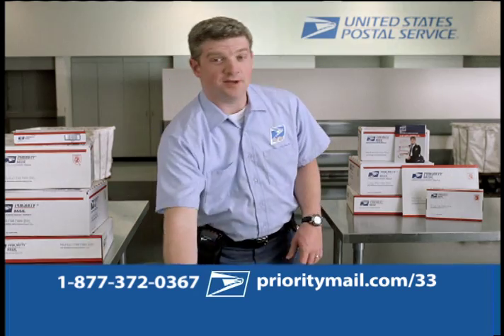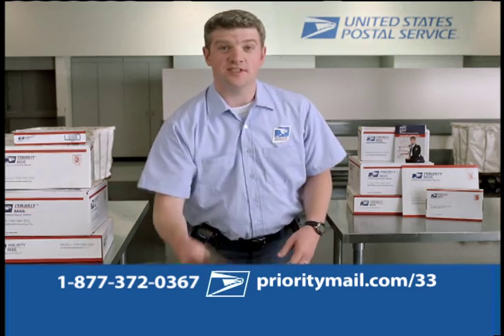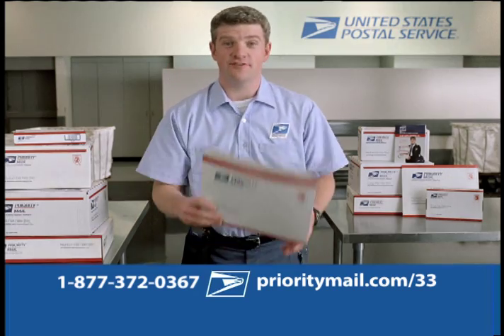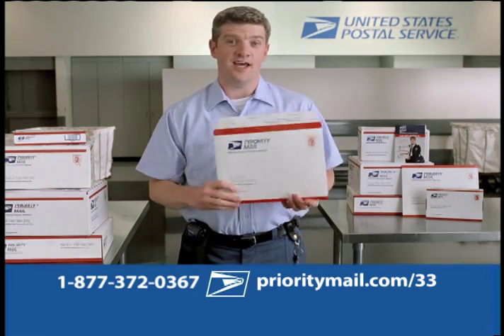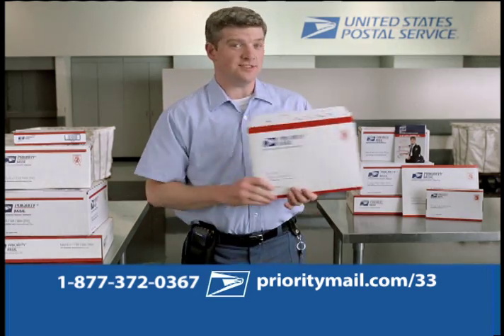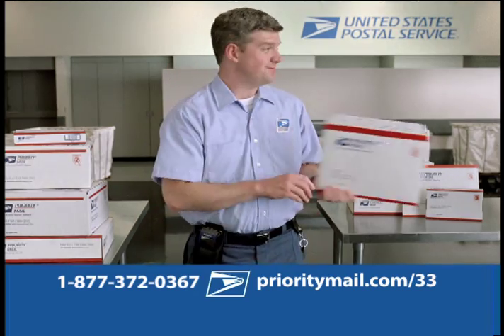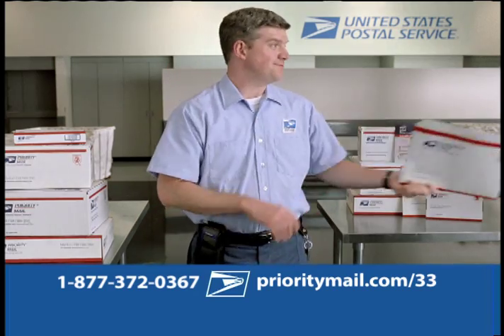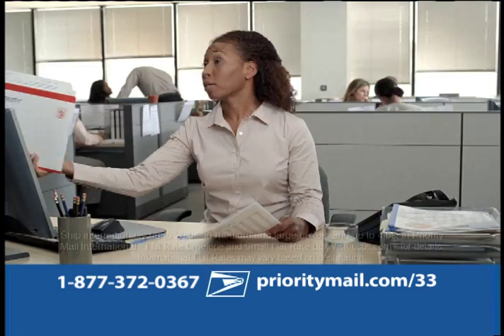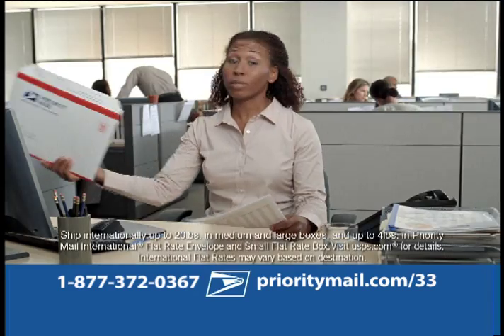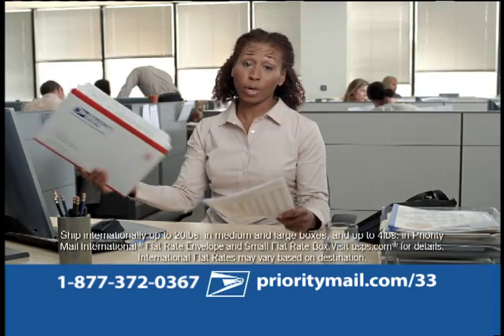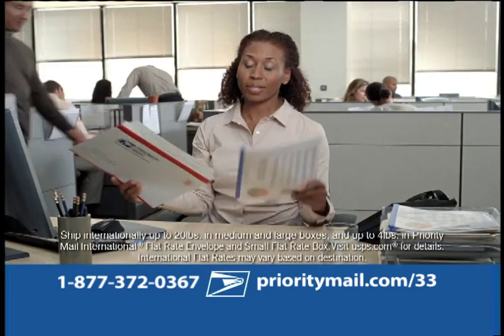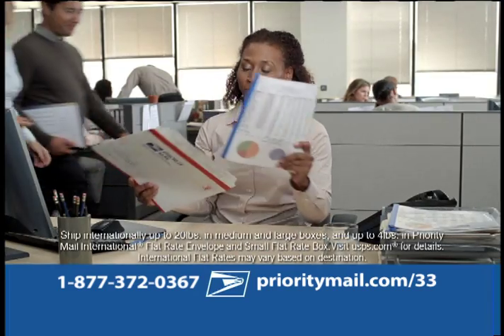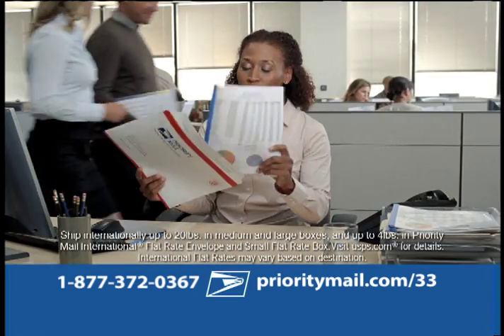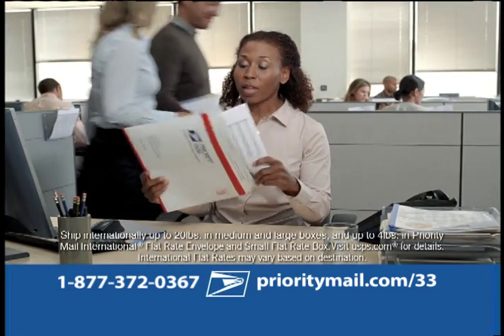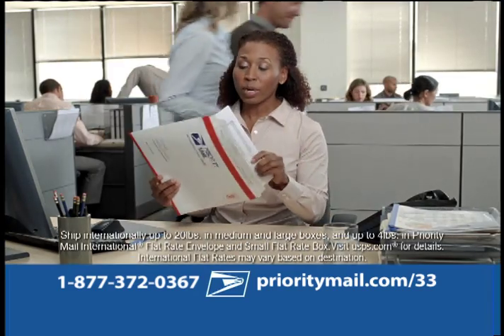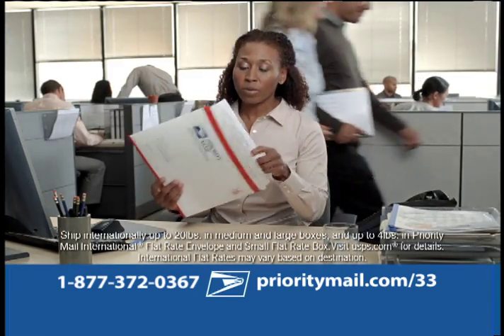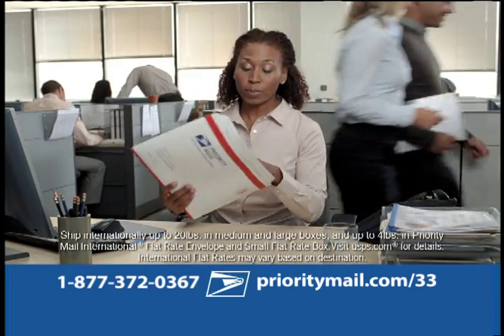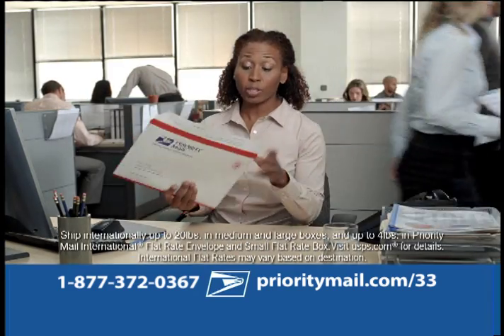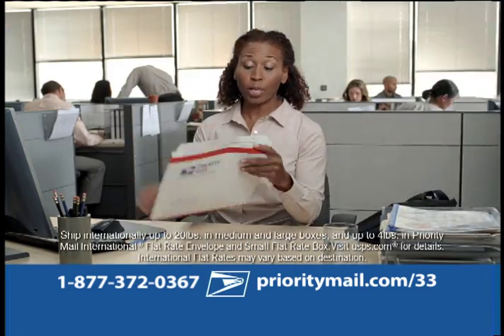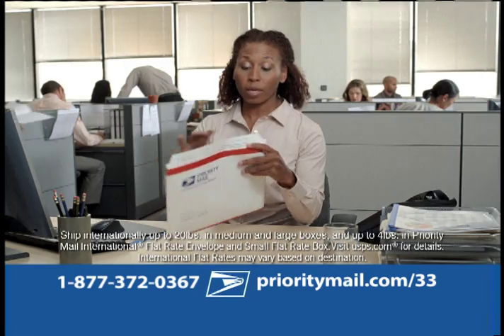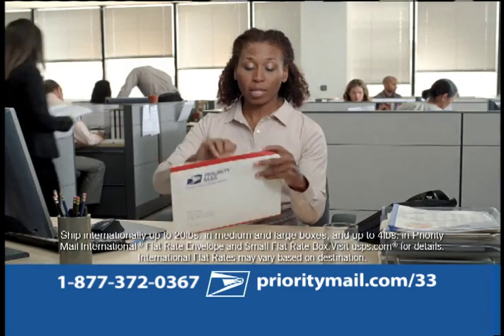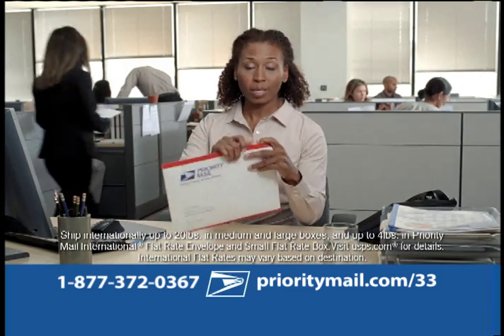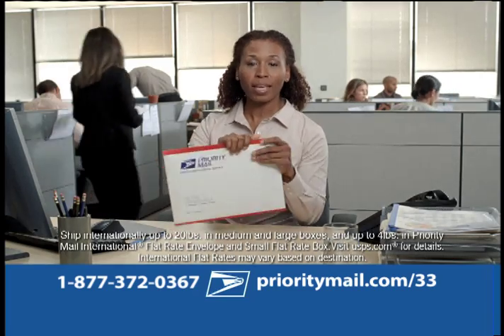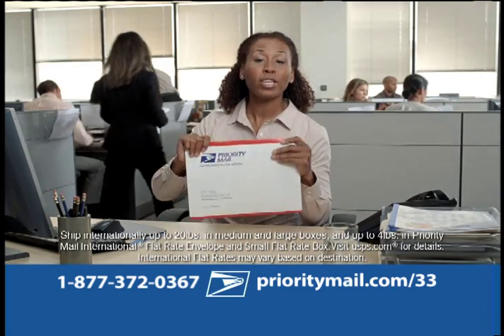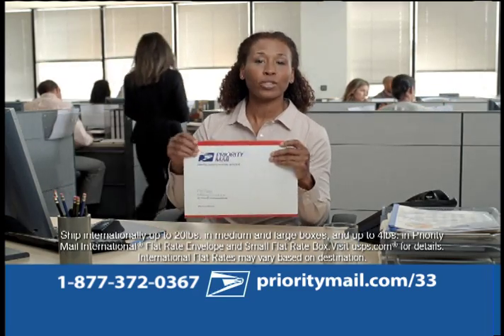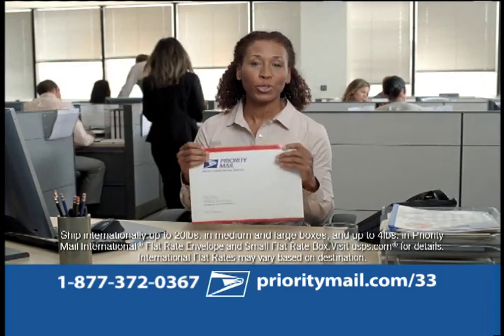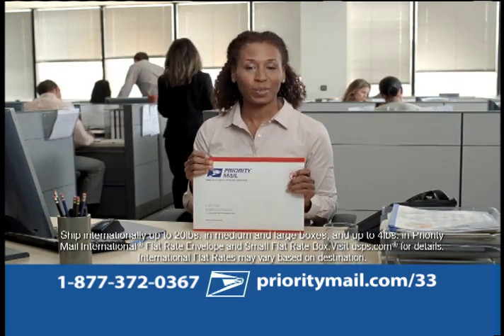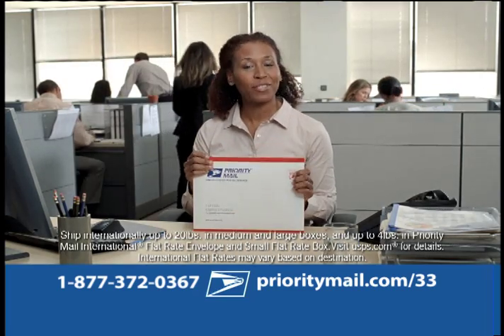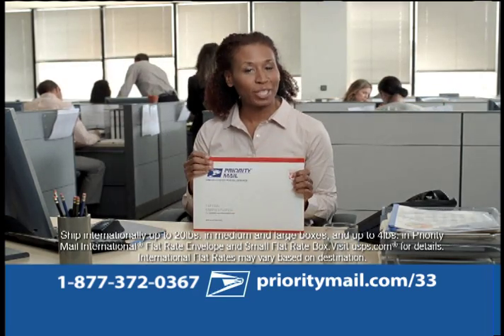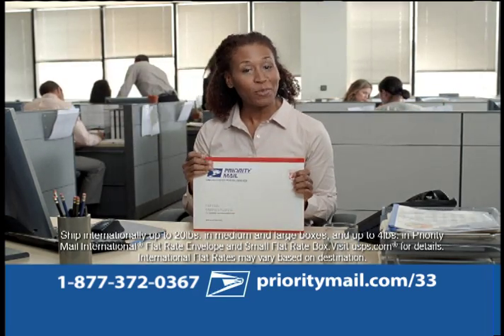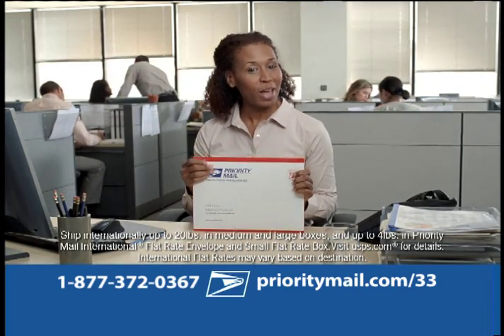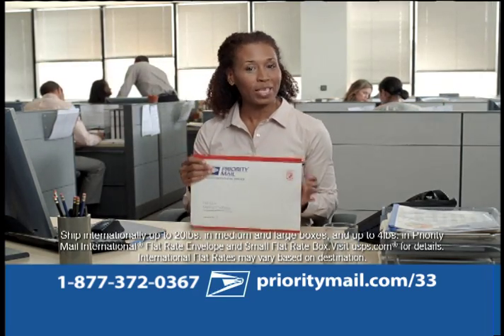Documents to different states? Coast to coast. With flat rate envelopes I ship anywhere in the country, international too, for a low flat rate.